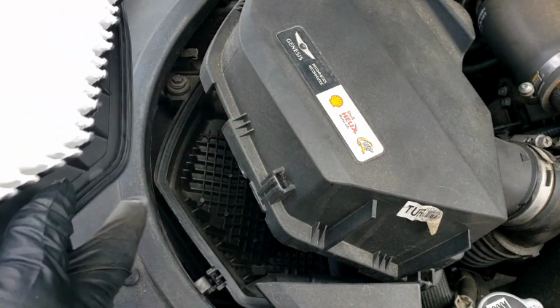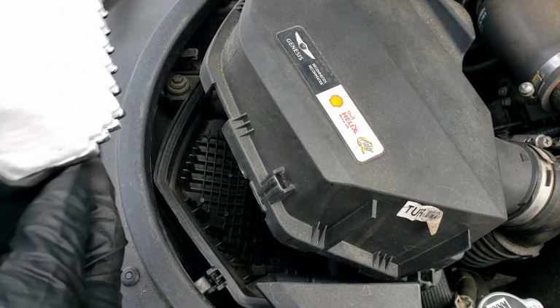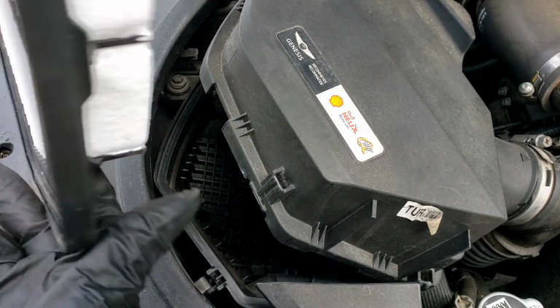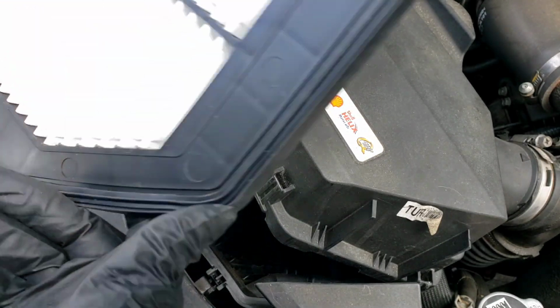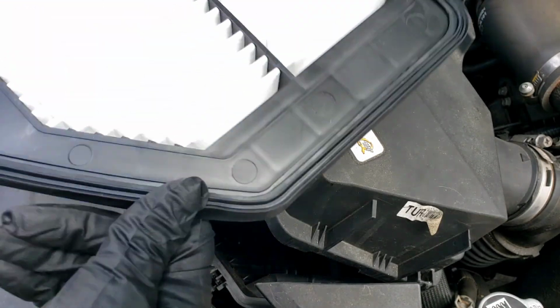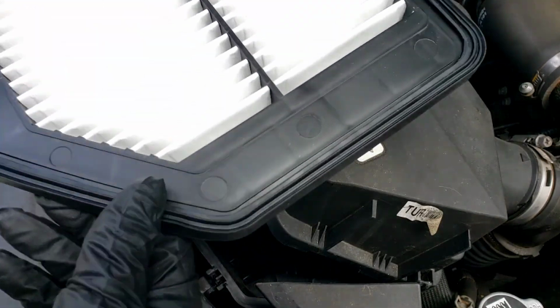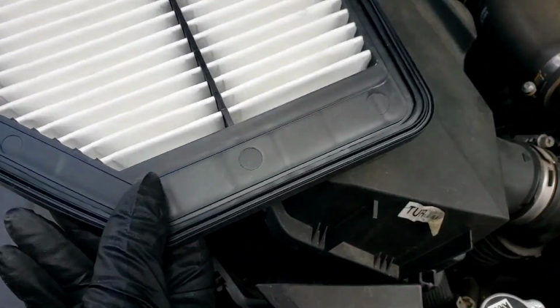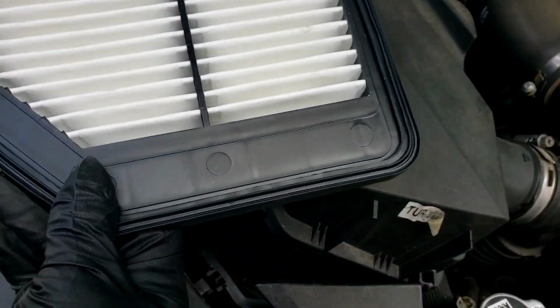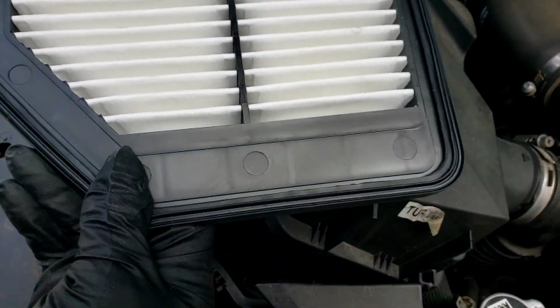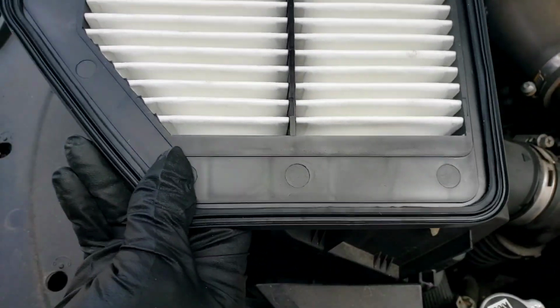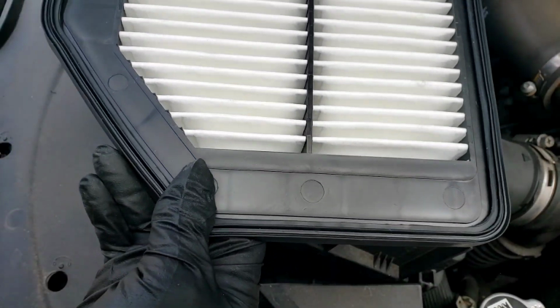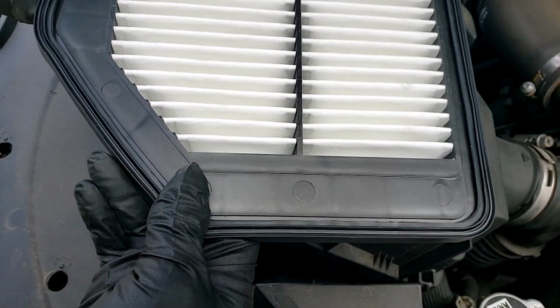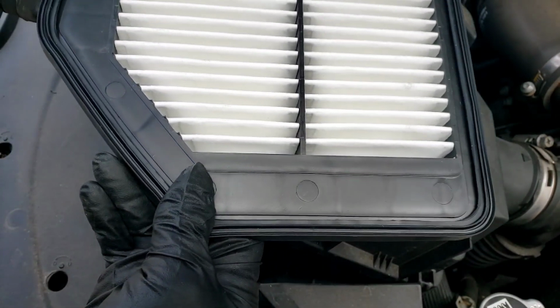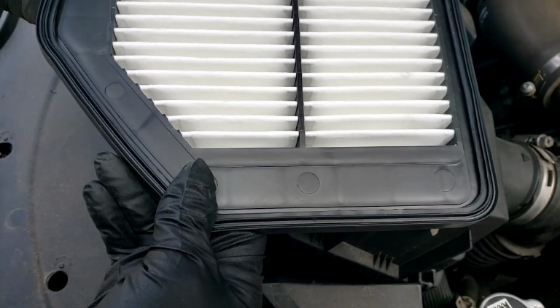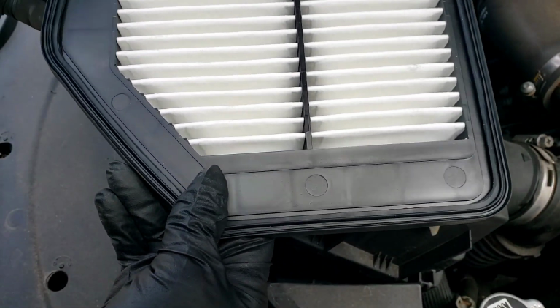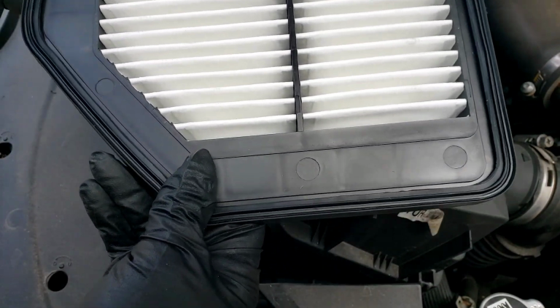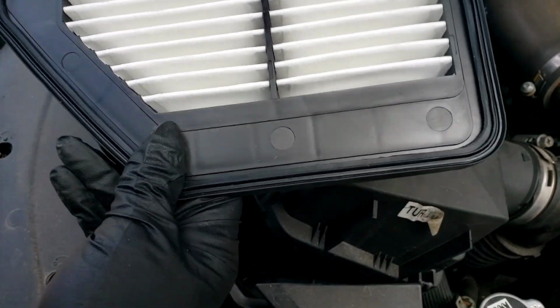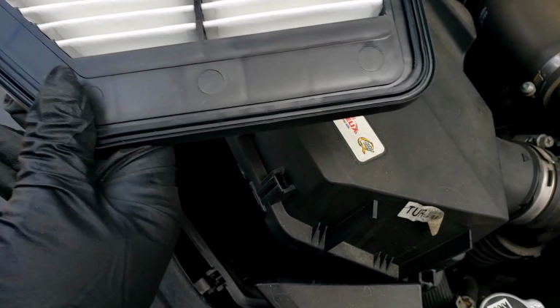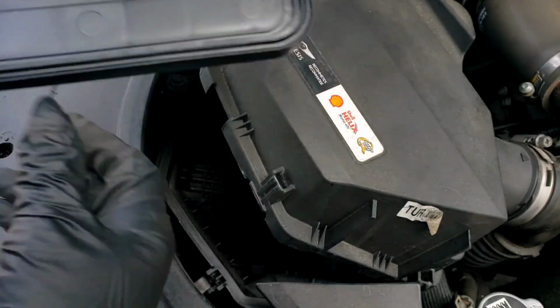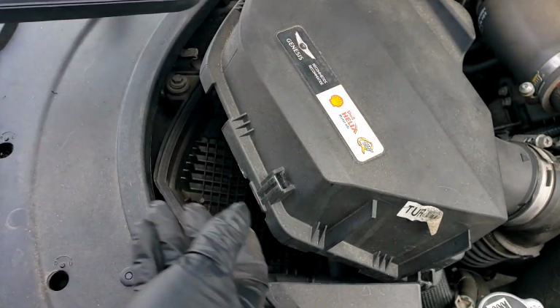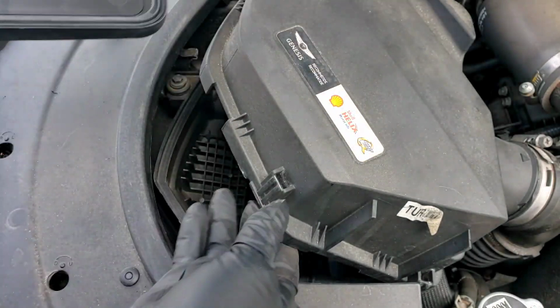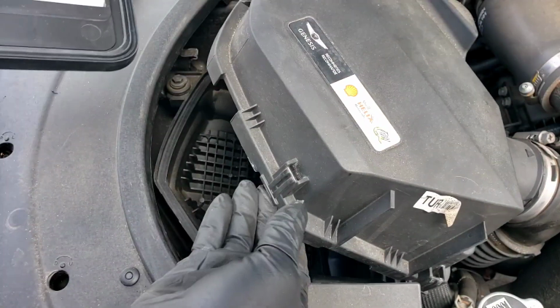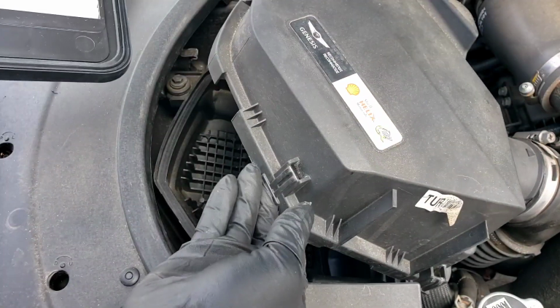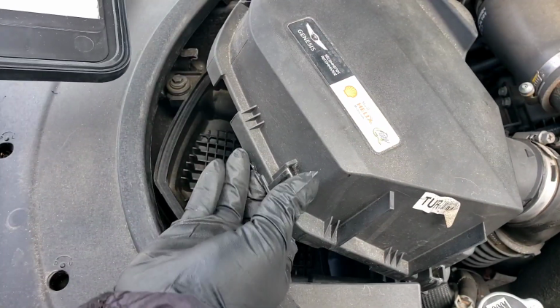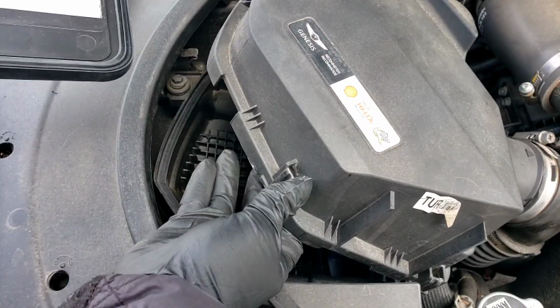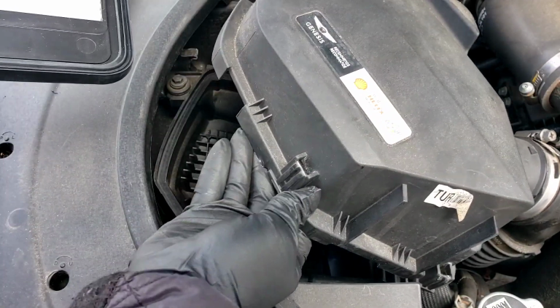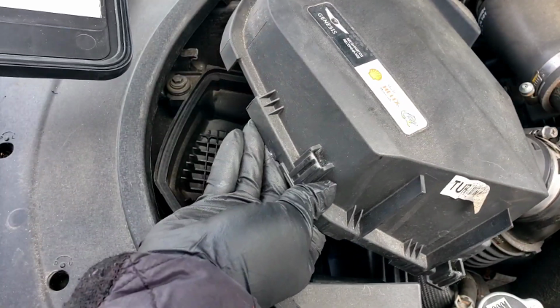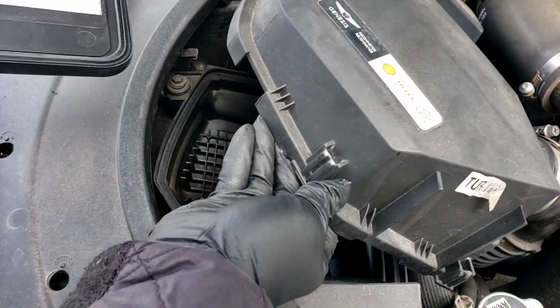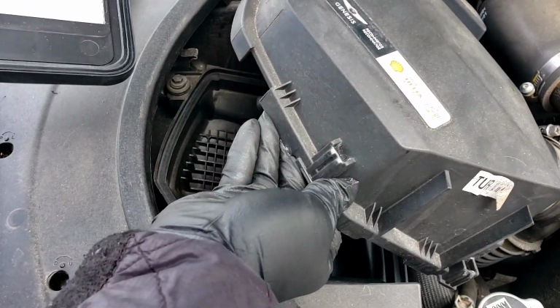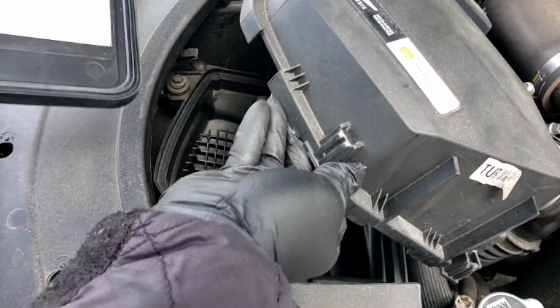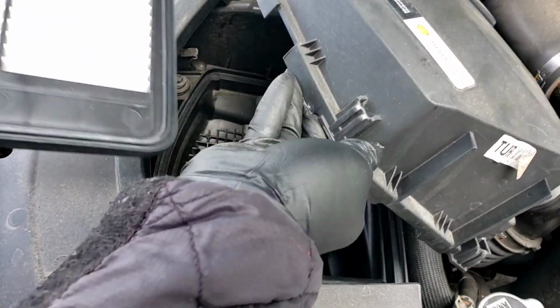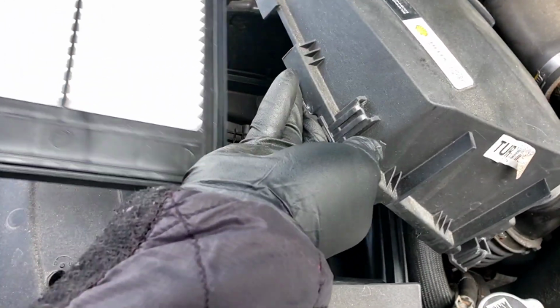Now match it up — same exact configuration. See the difference between the filter new and old. Let's go ahead and install it. It only goes on one way because of that little curve and cut-out right there. We're going to put it in just the way we see it. Lift this up.